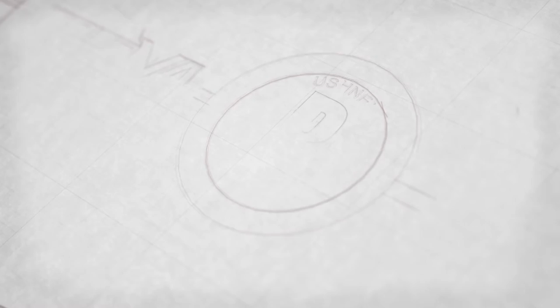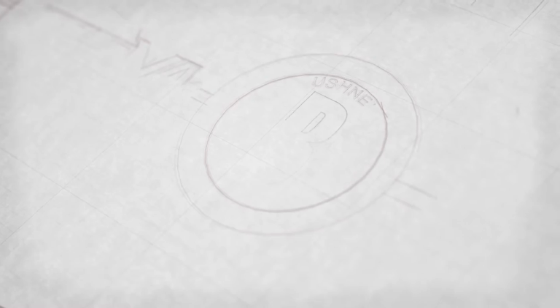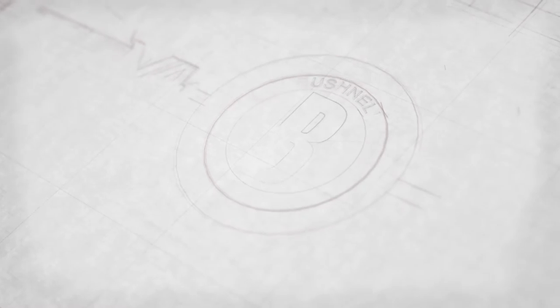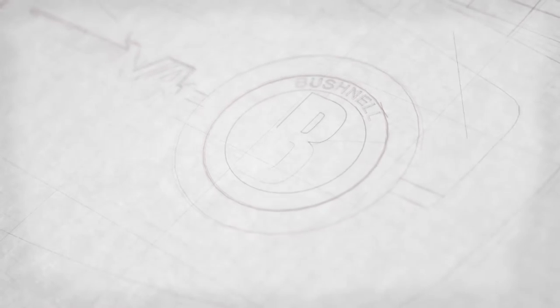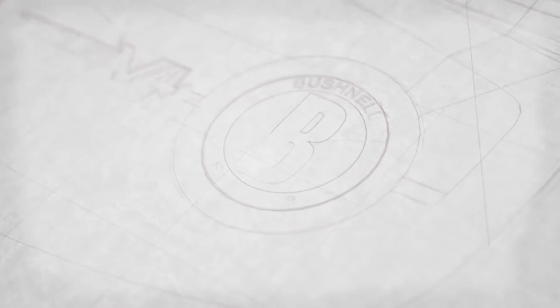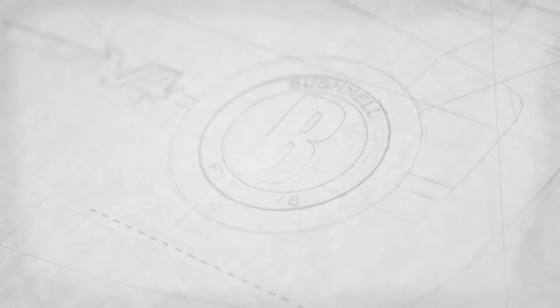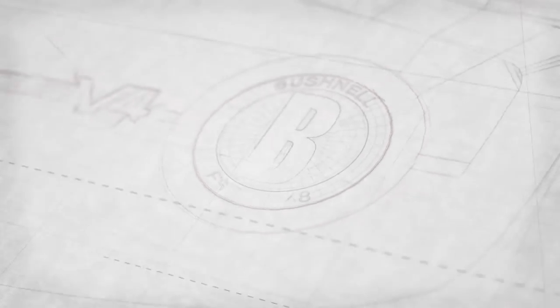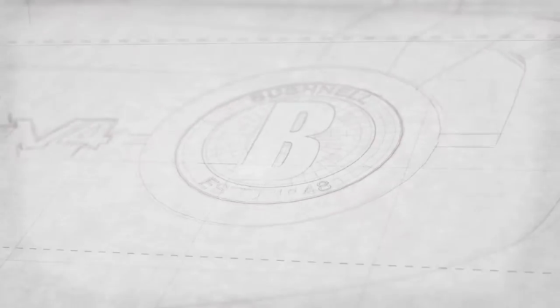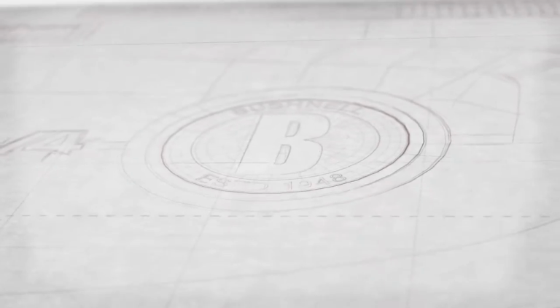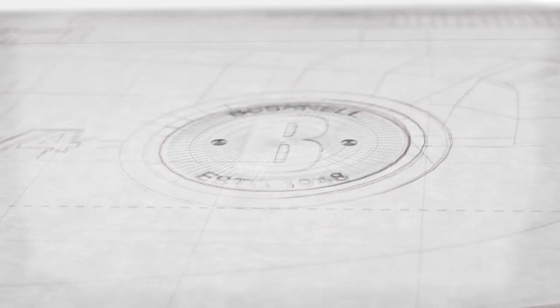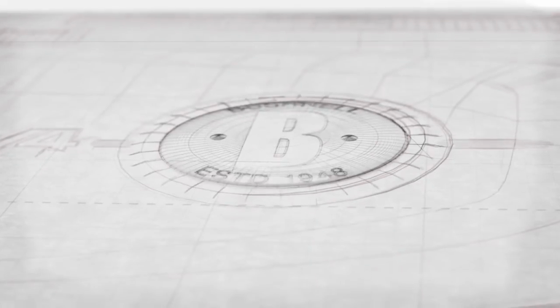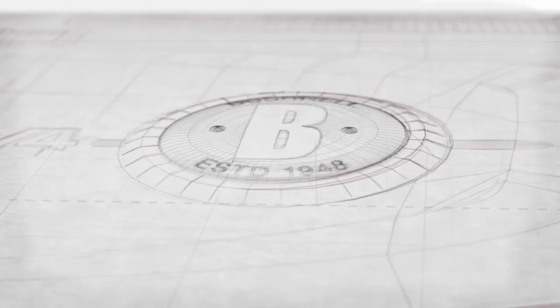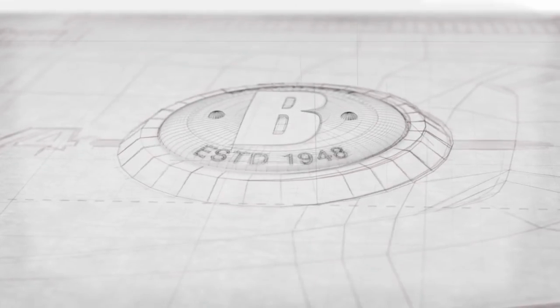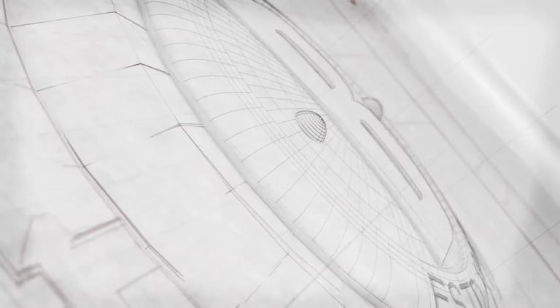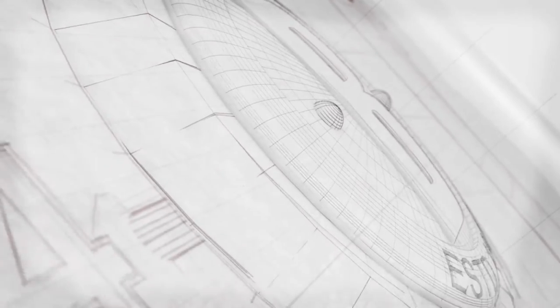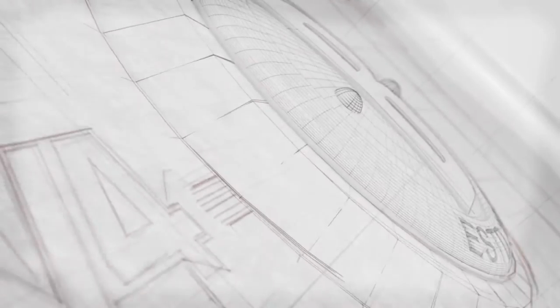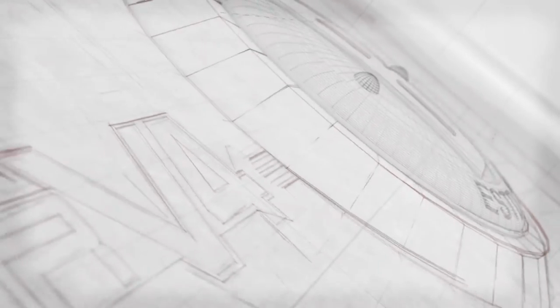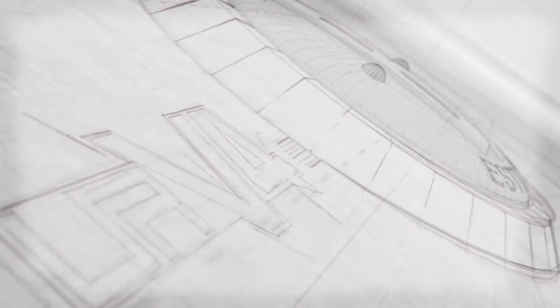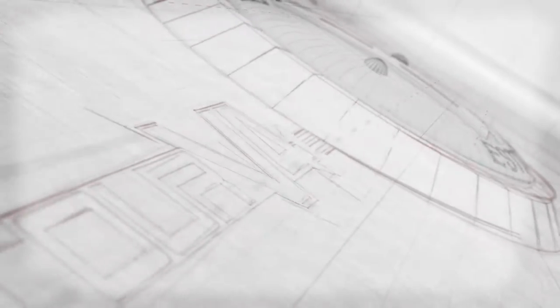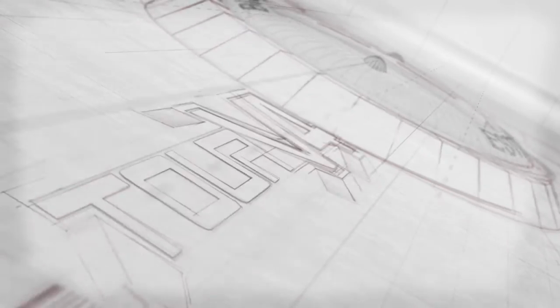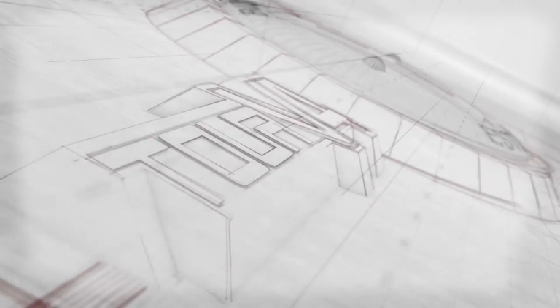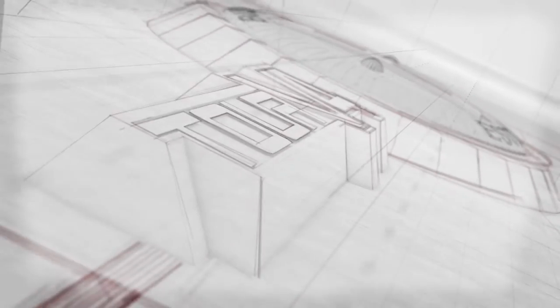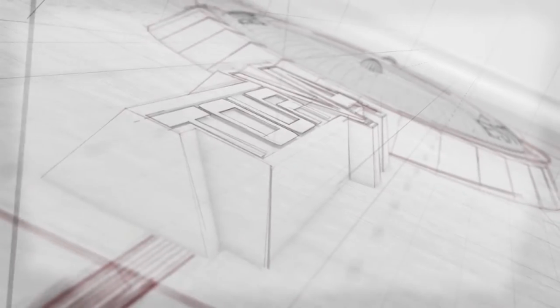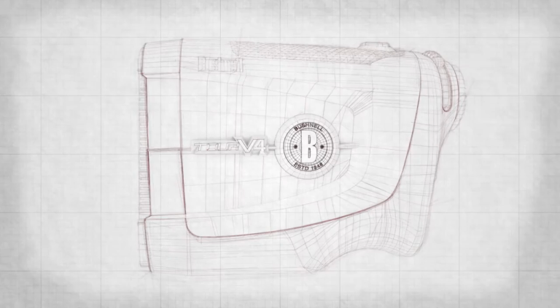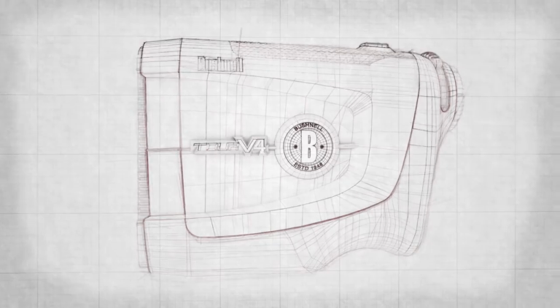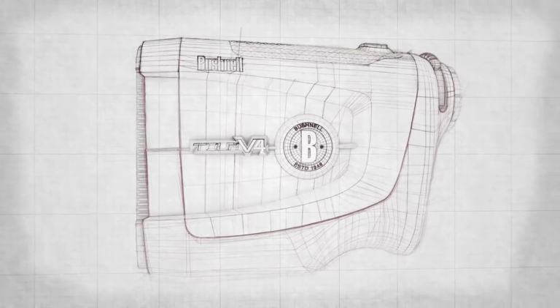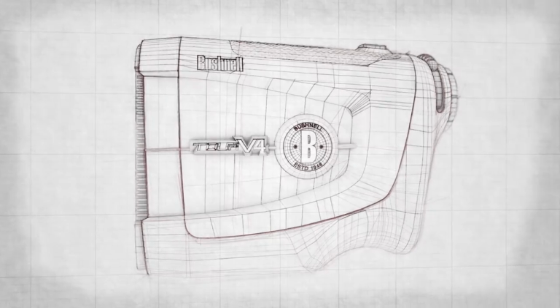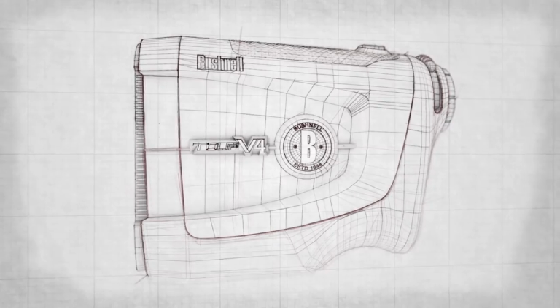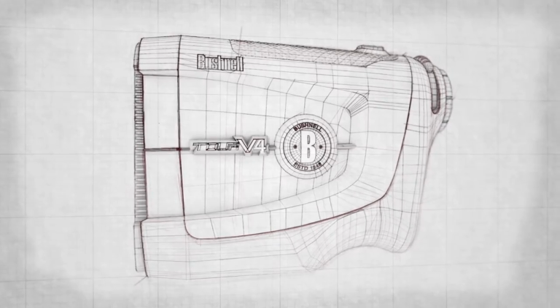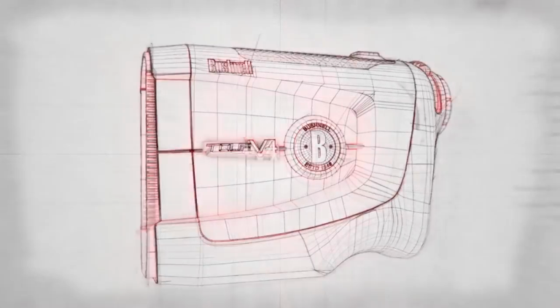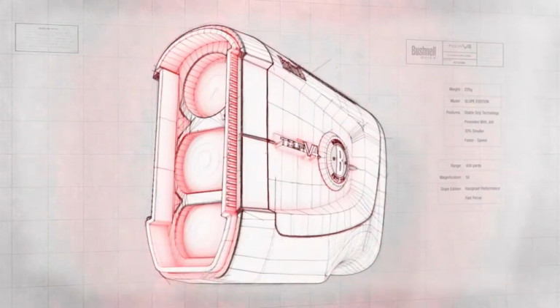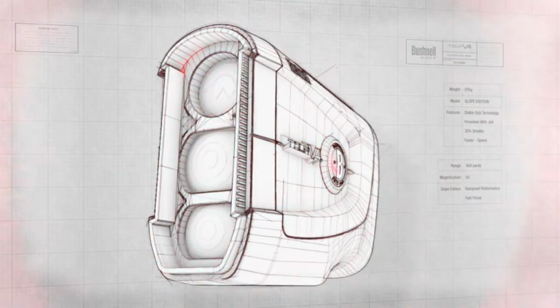We had this idea: let's tweak the champ. Trusted by the PGA Tour's best, let's make the greatest greater.